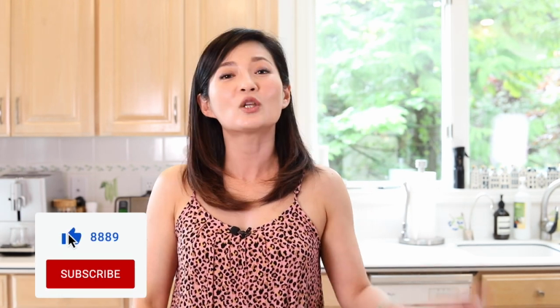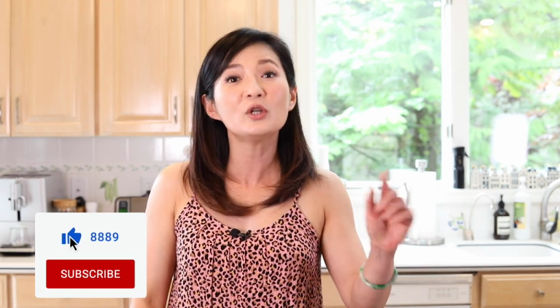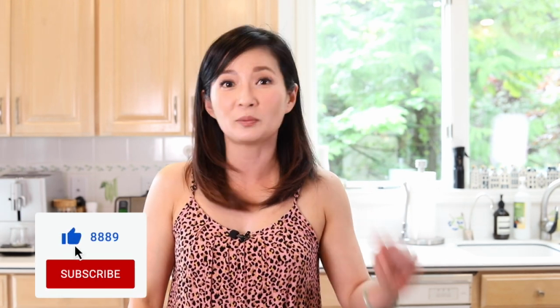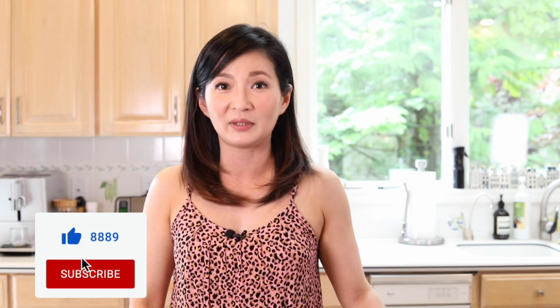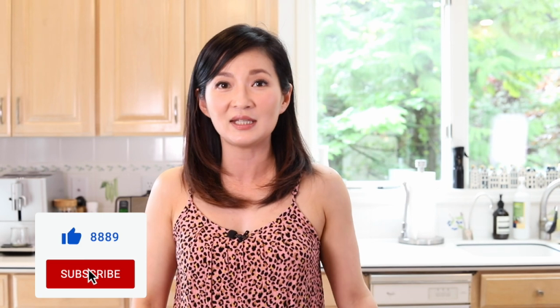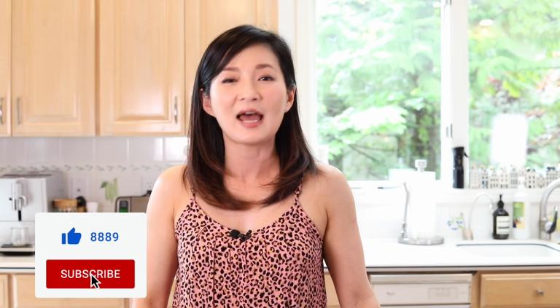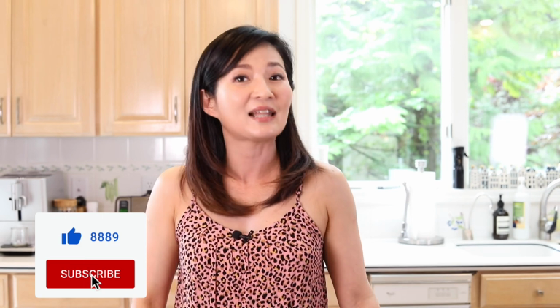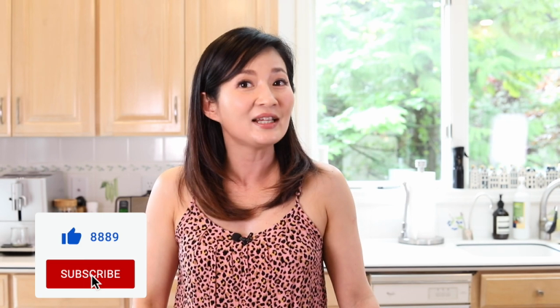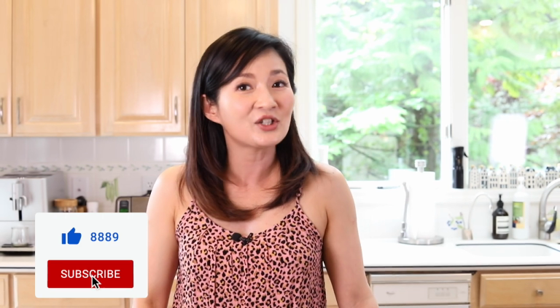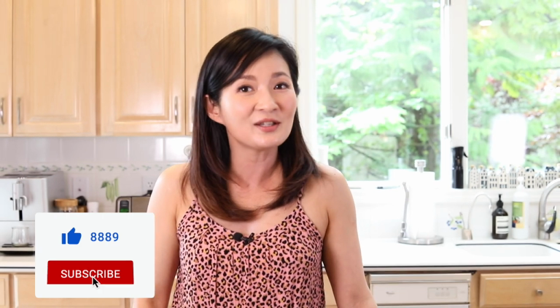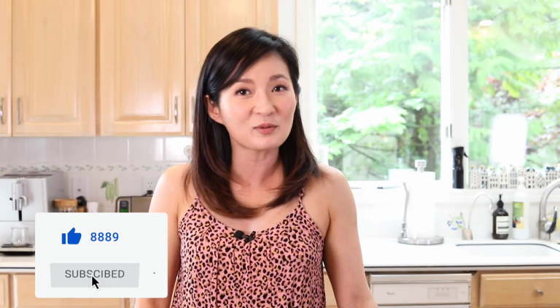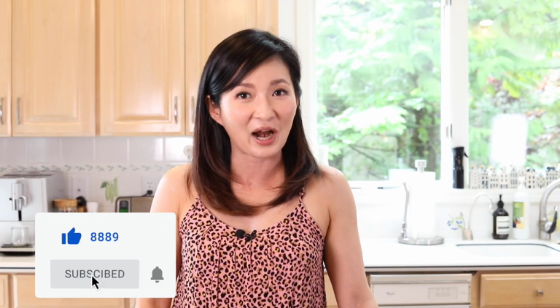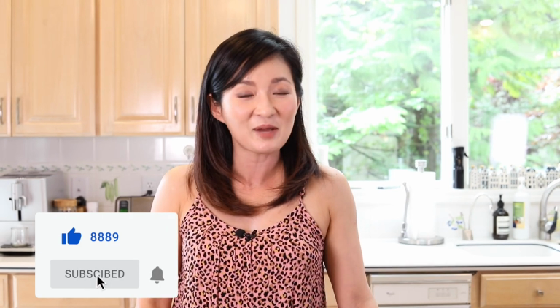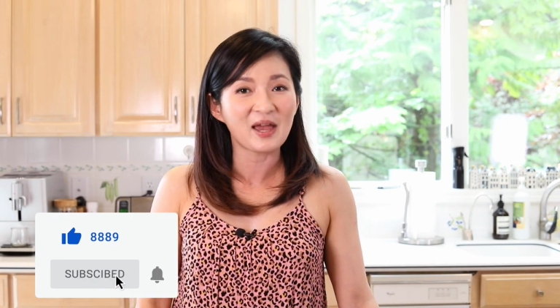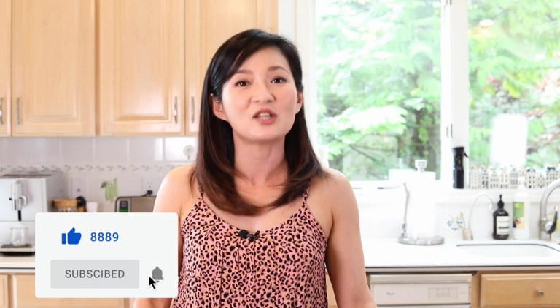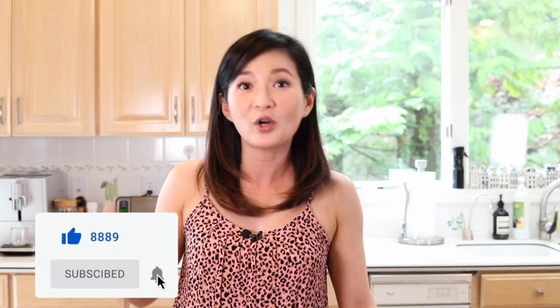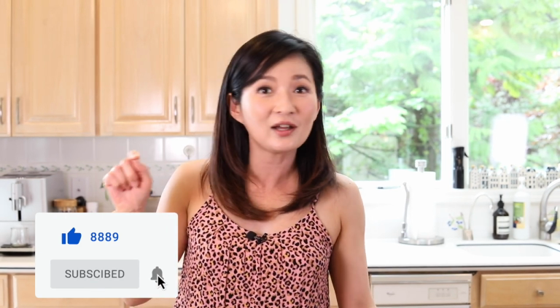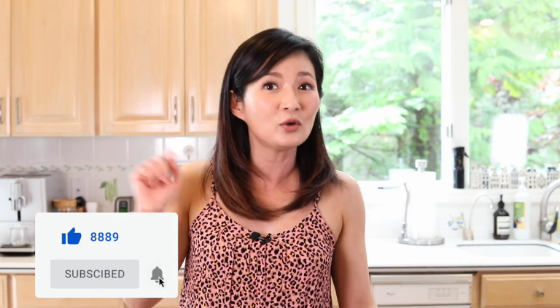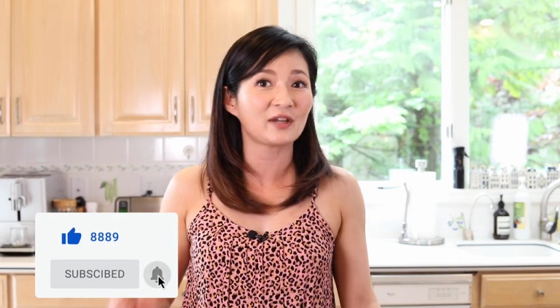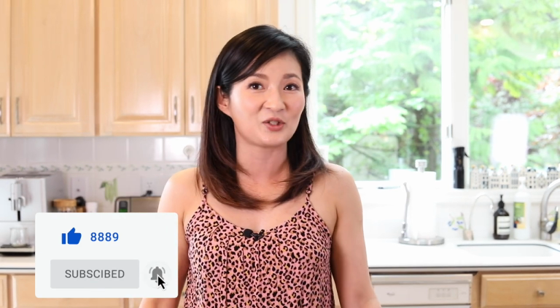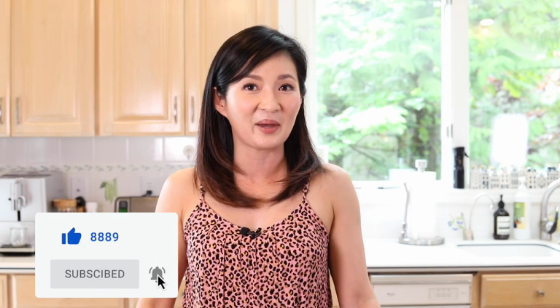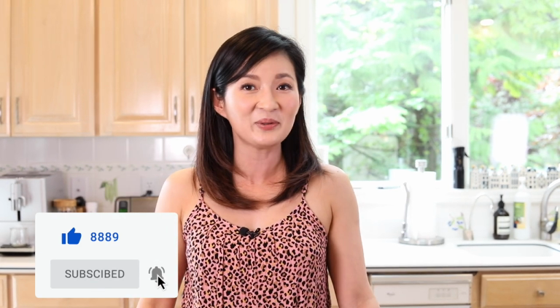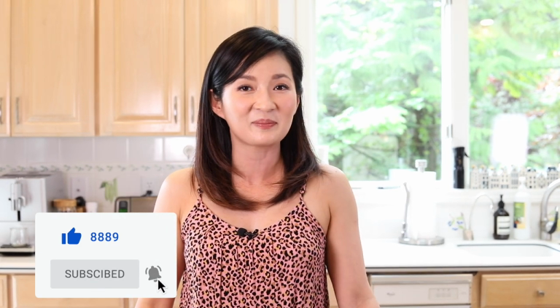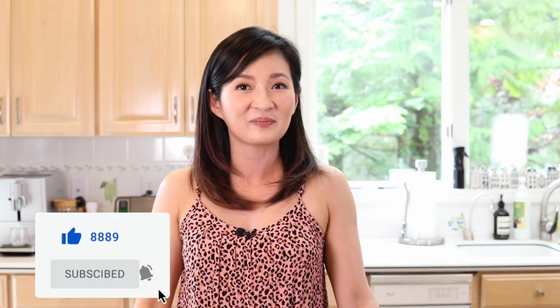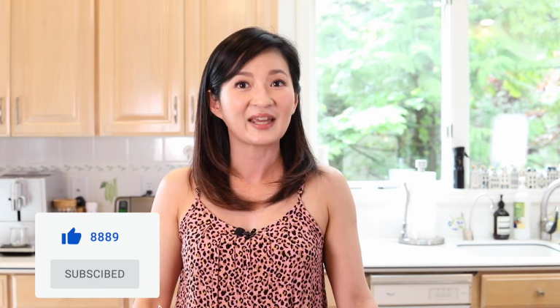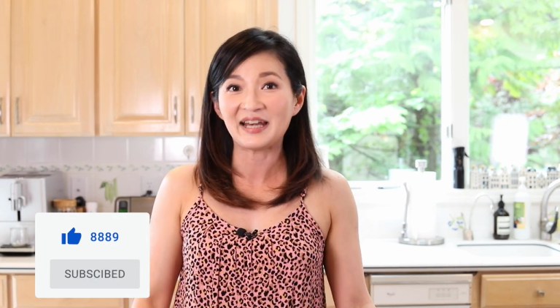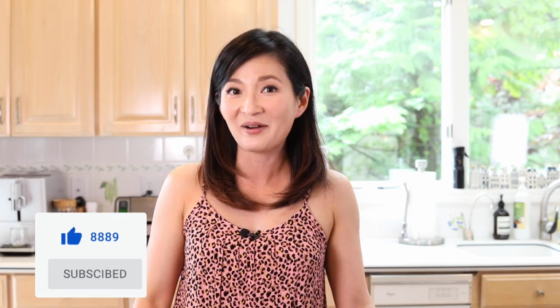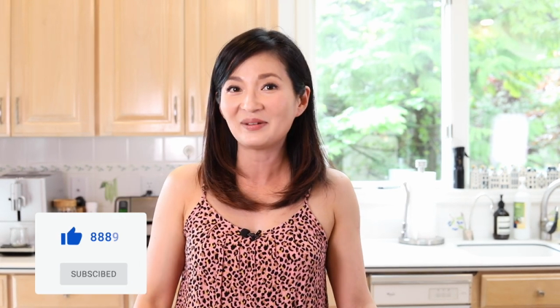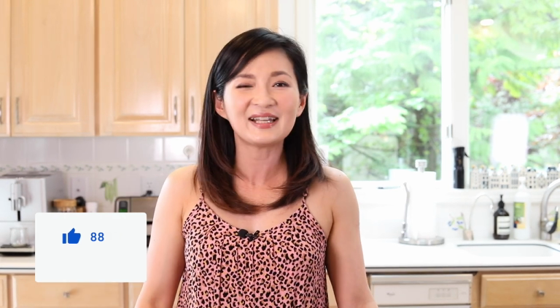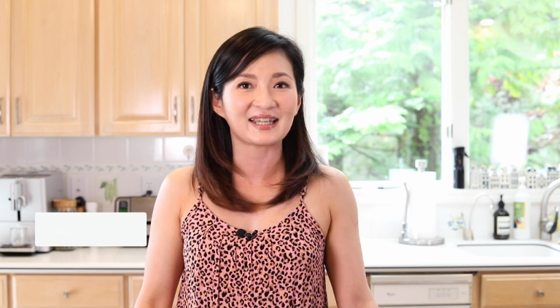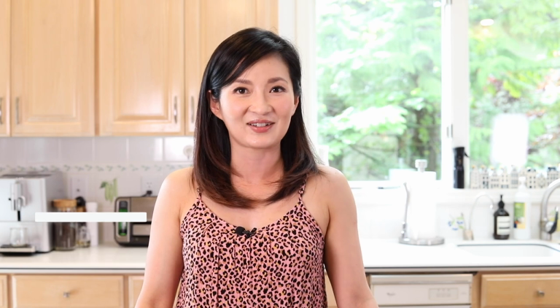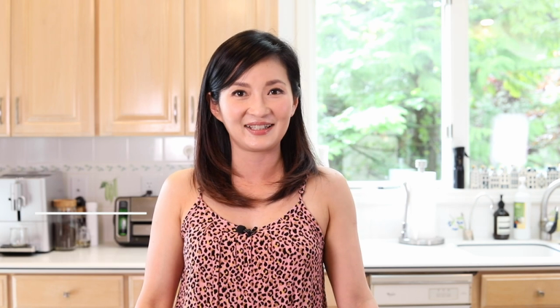Would you please like, share, and subscribe, and turn on the notification bell? Now let's get started!